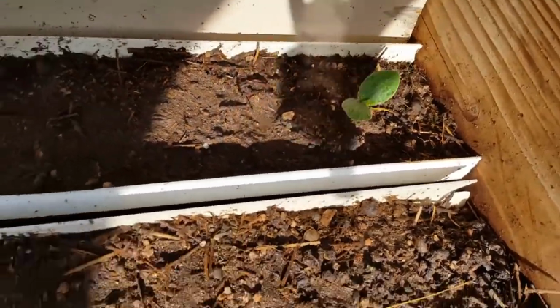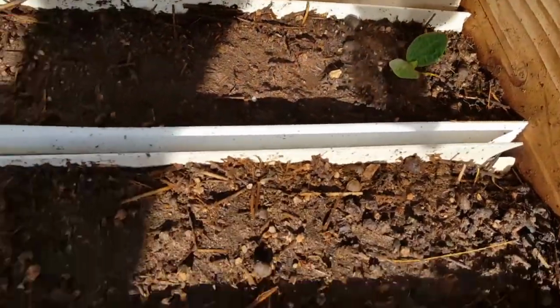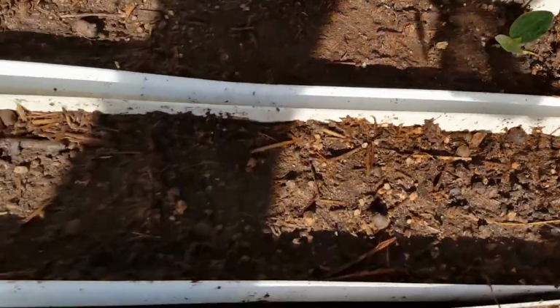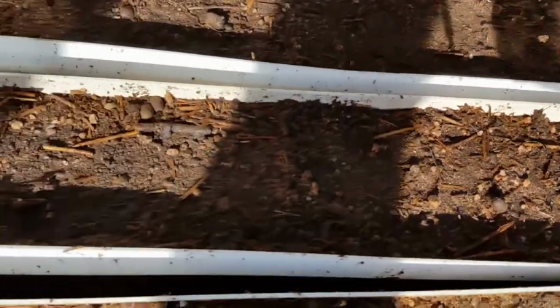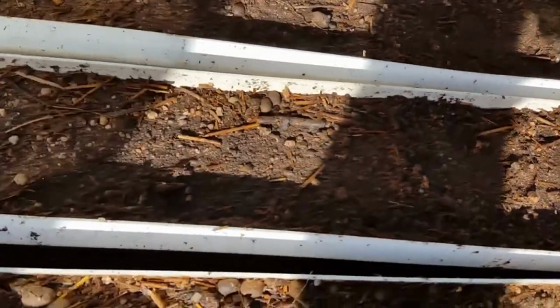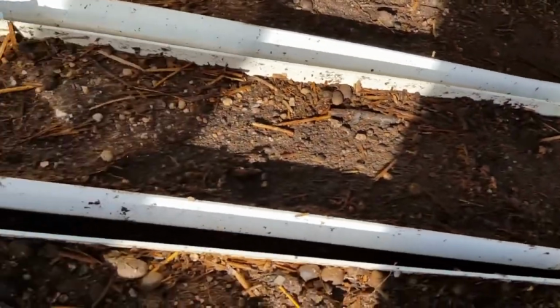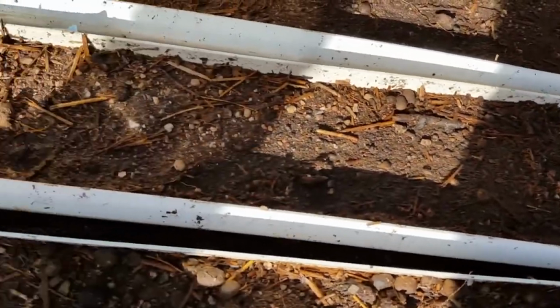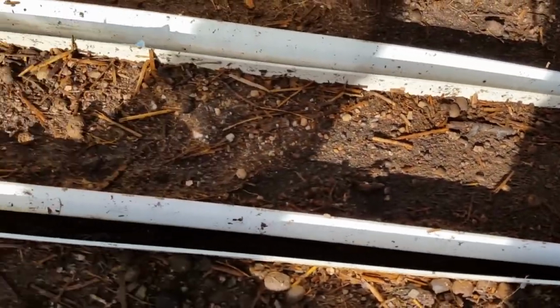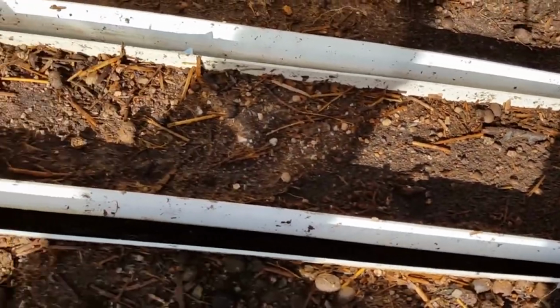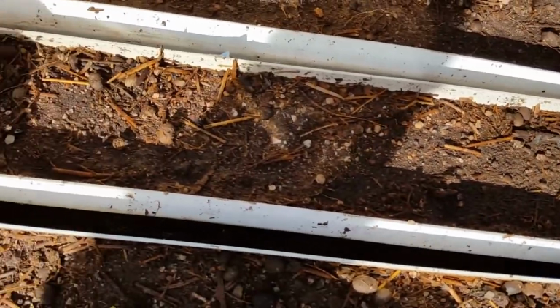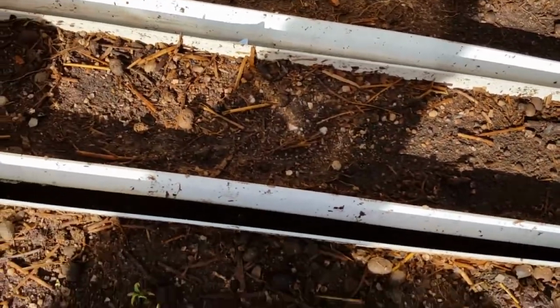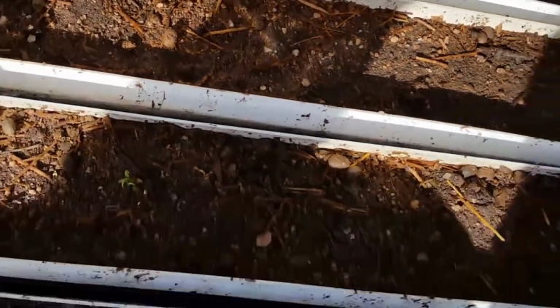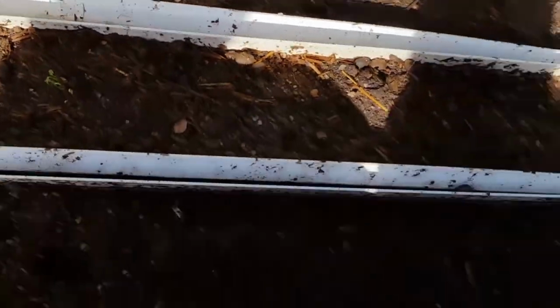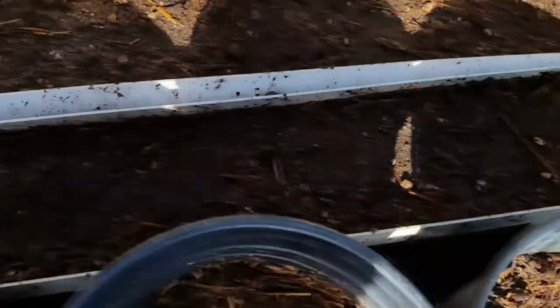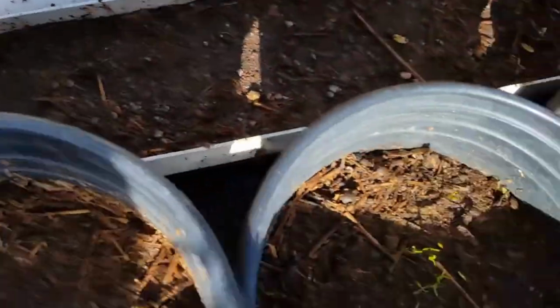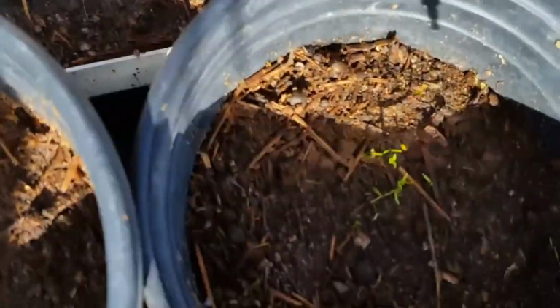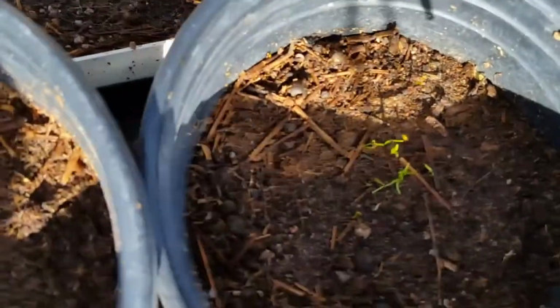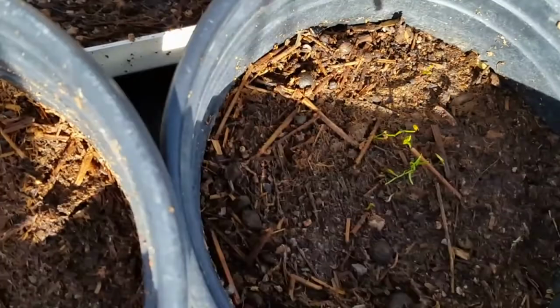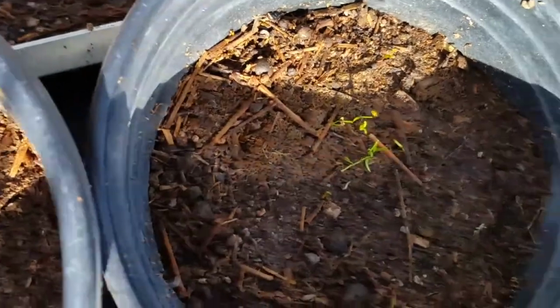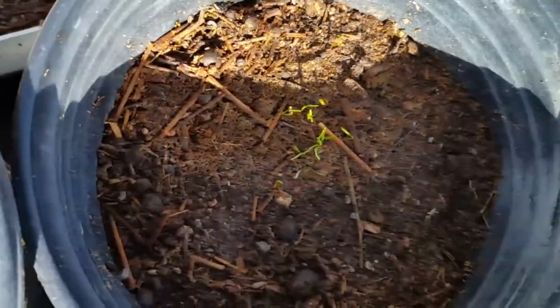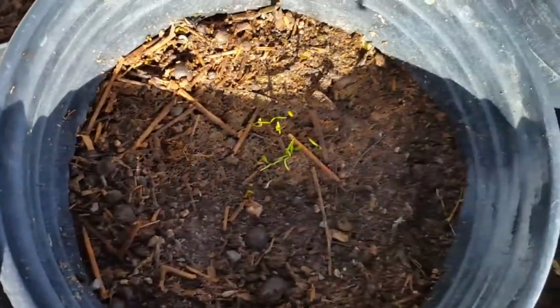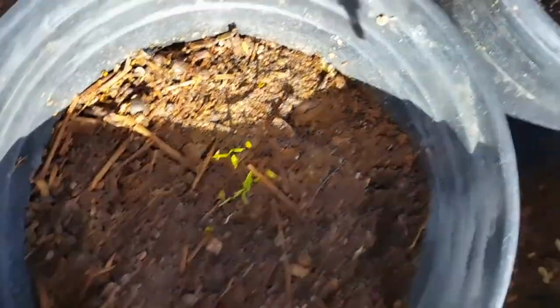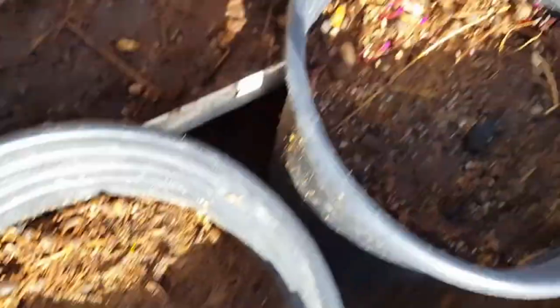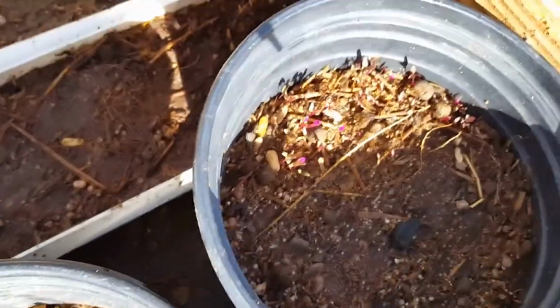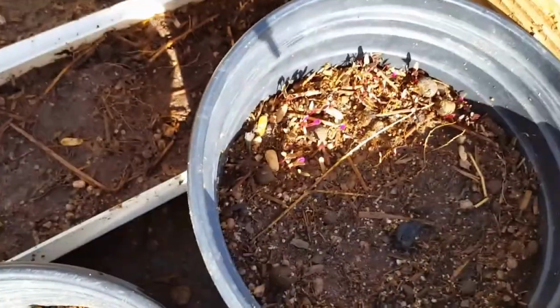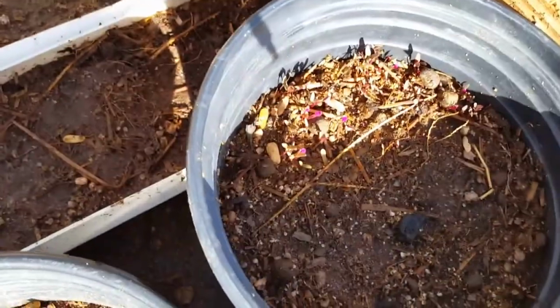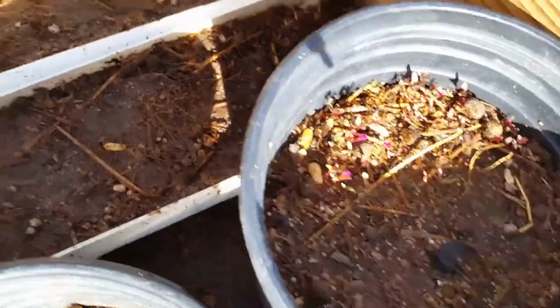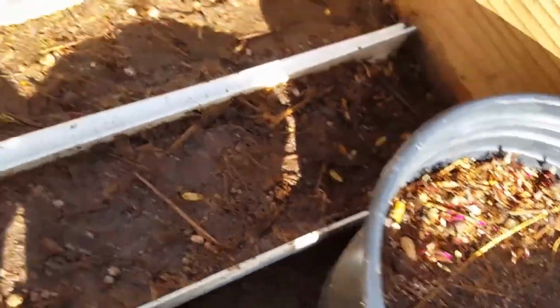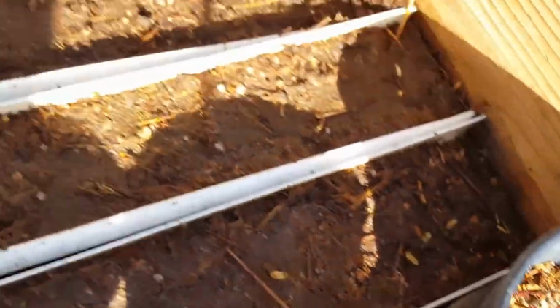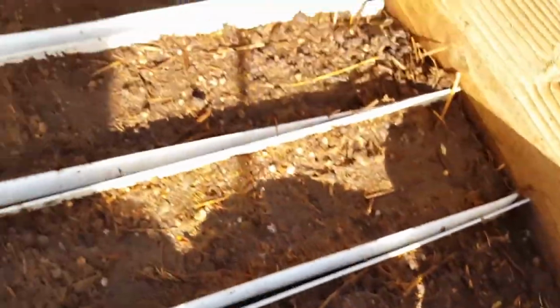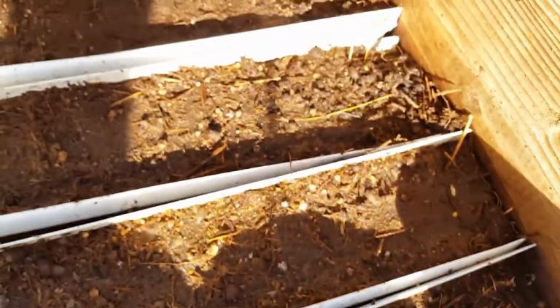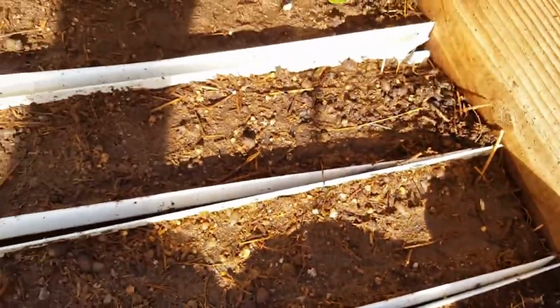Over here we actually have some seedlings going, and things are starting to sprout. We've got some herbs, some tomatoes, some squash, and peppers — all the really good stuff.